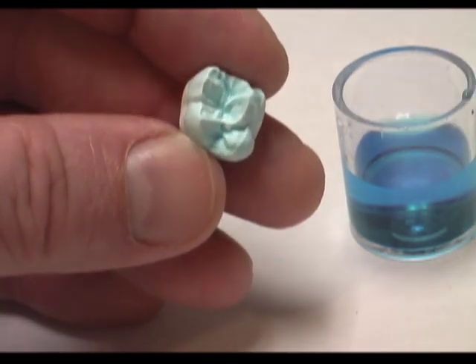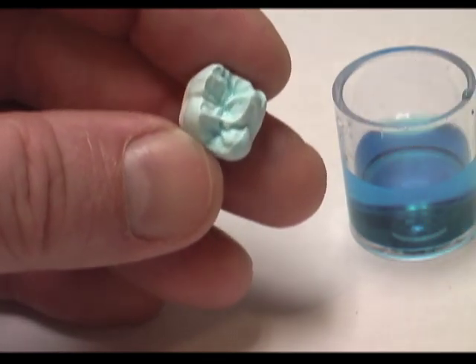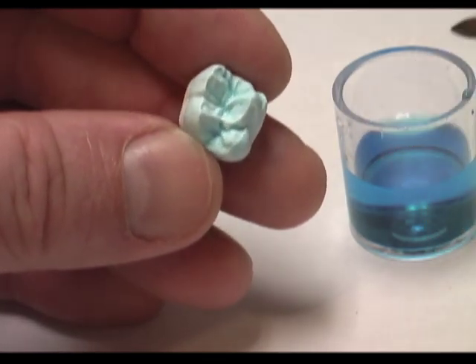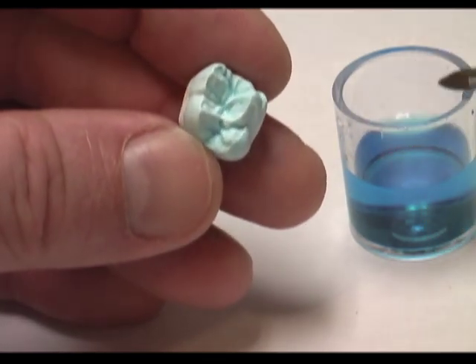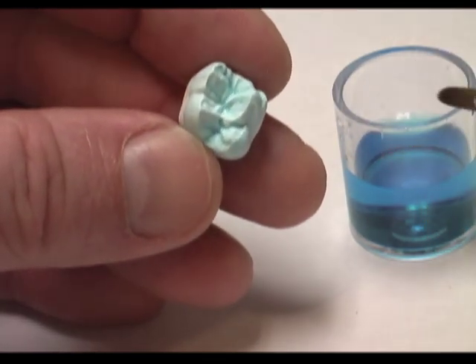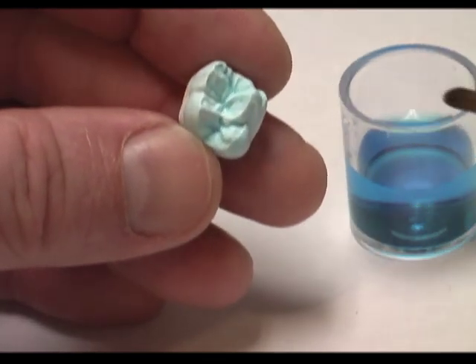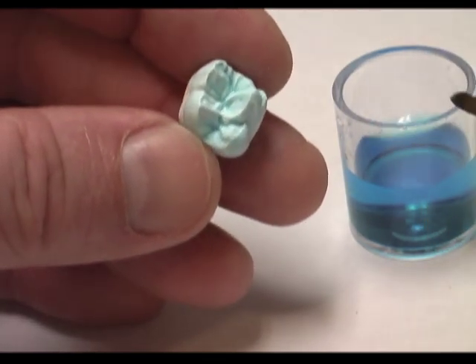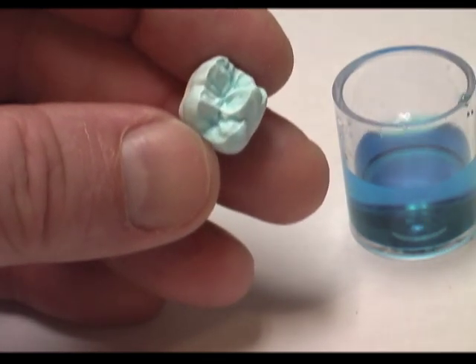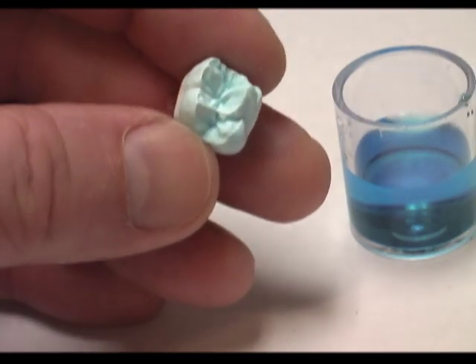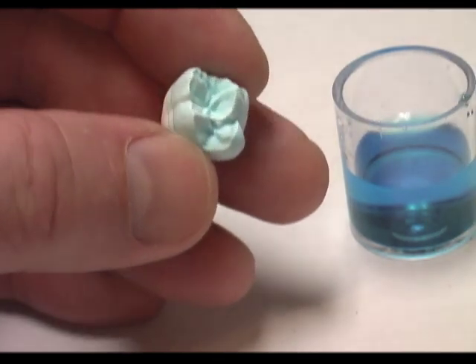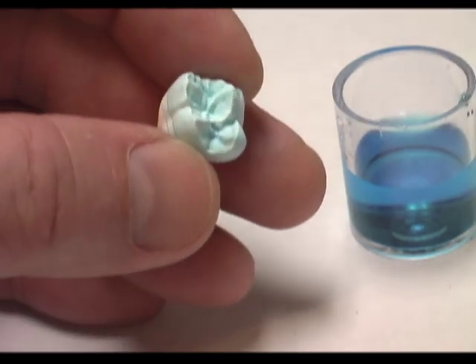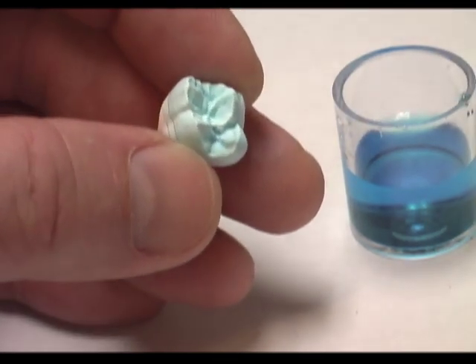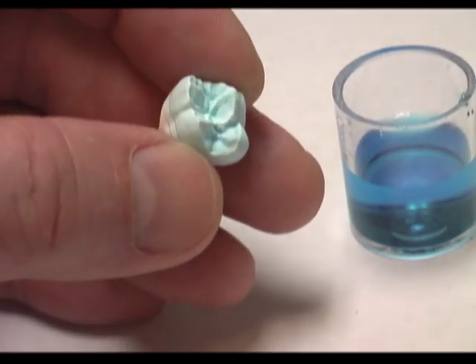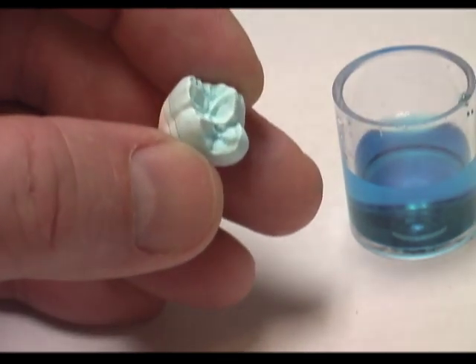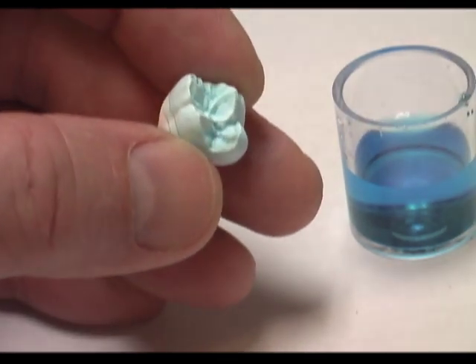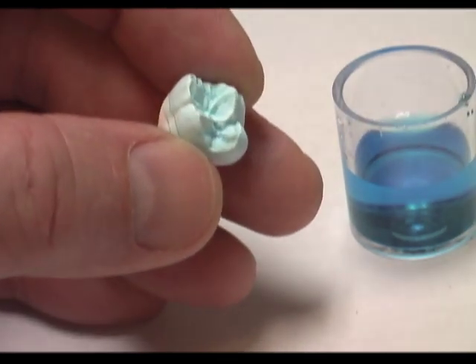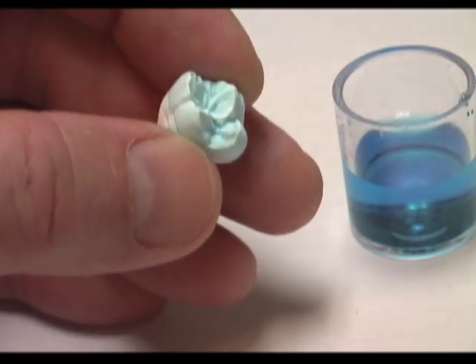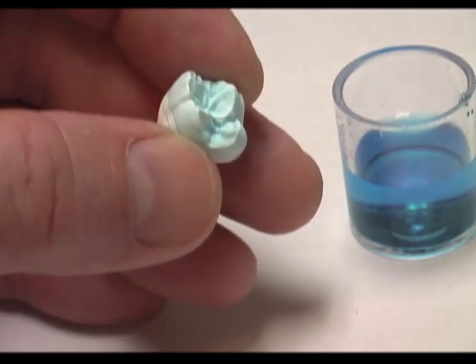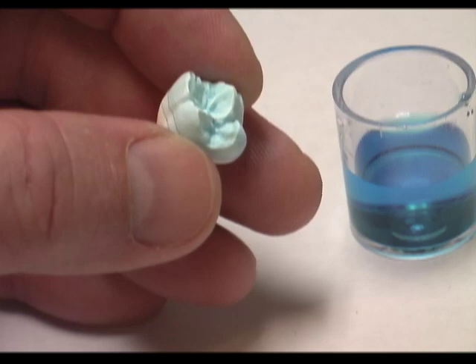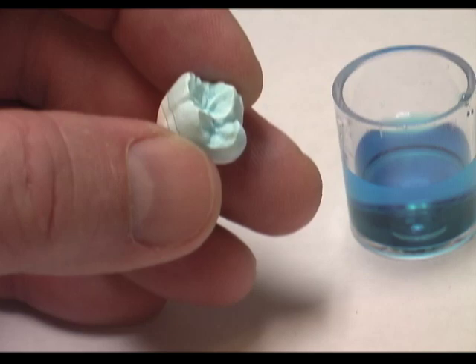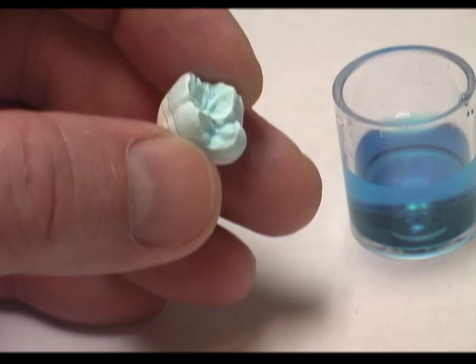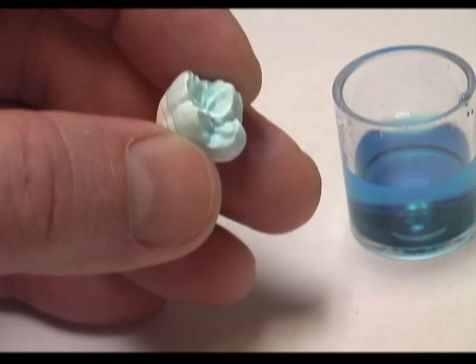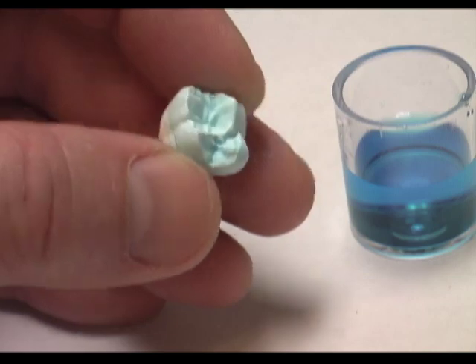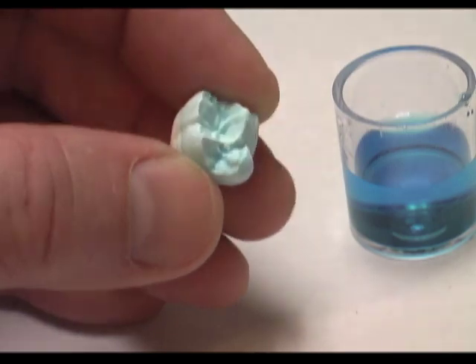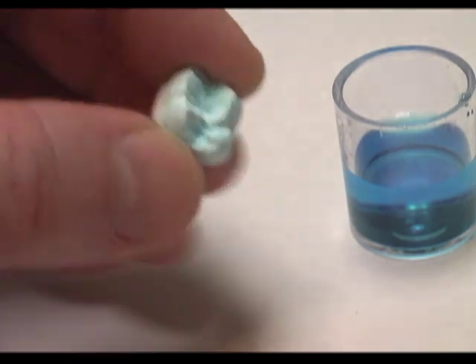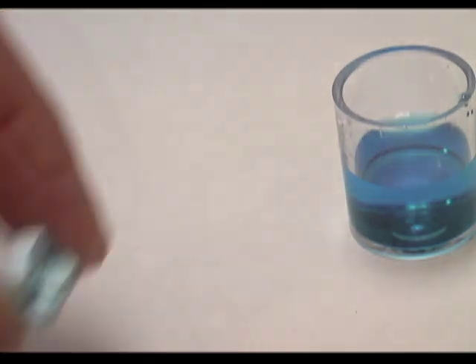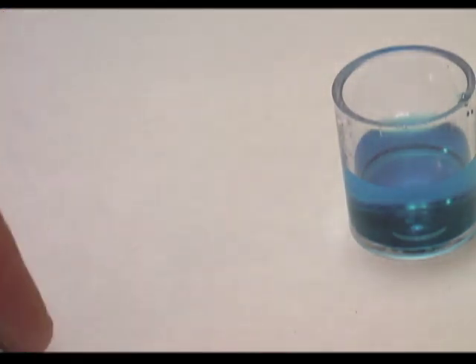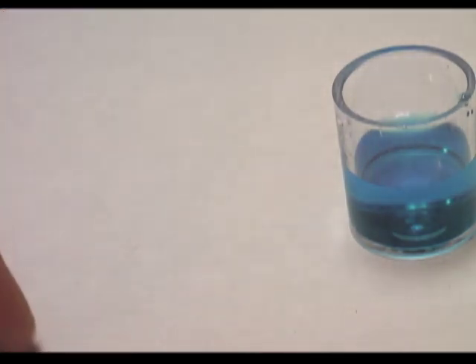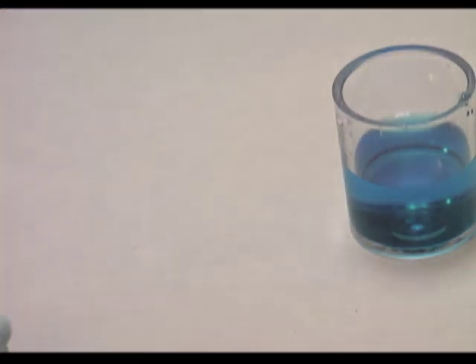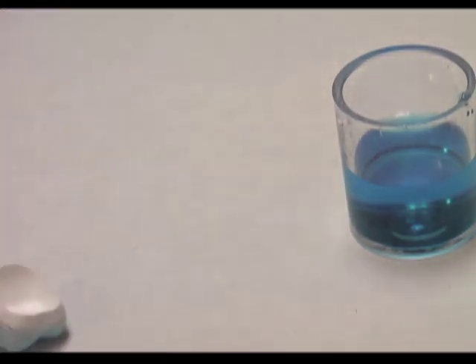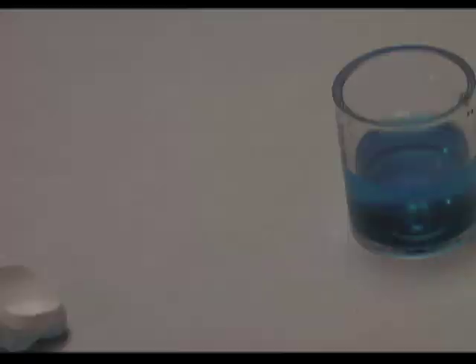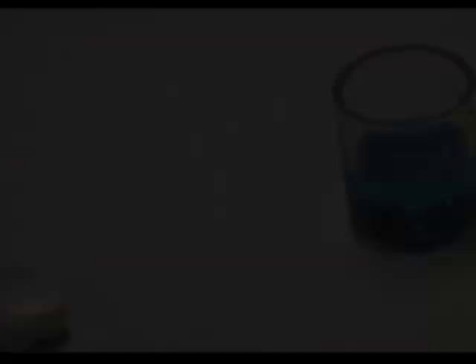So now the crown is finished and we have five coats of enamel on our restoration.